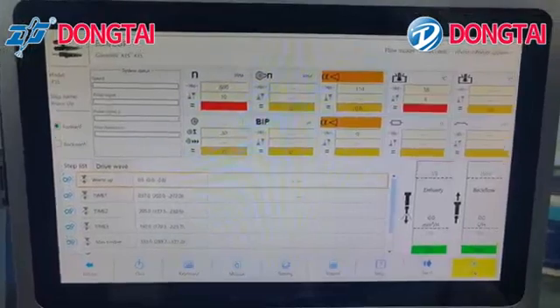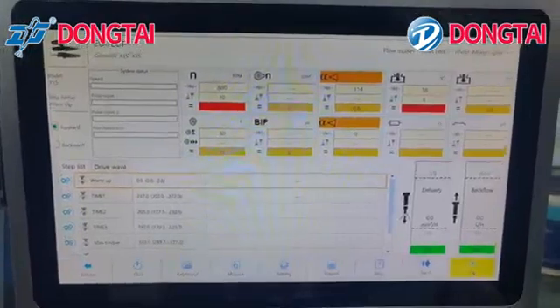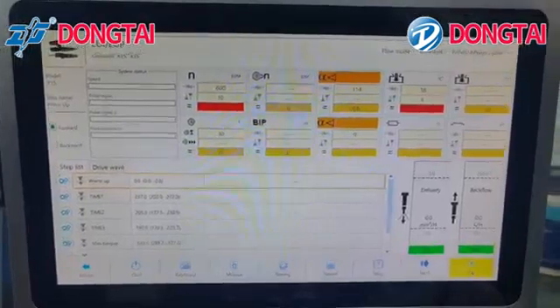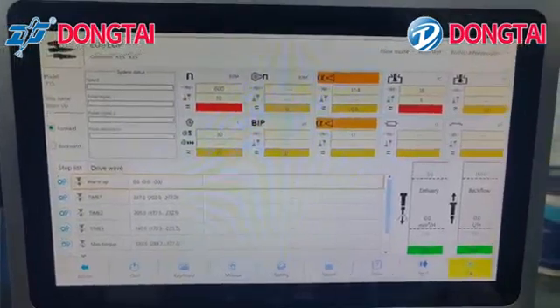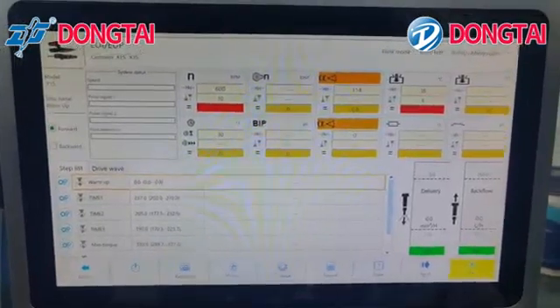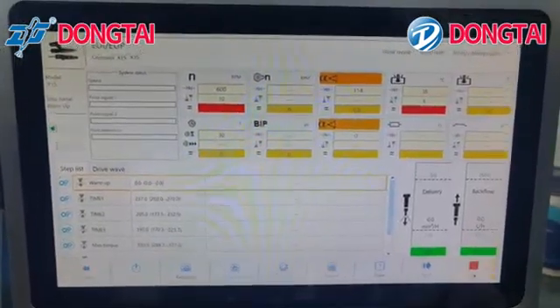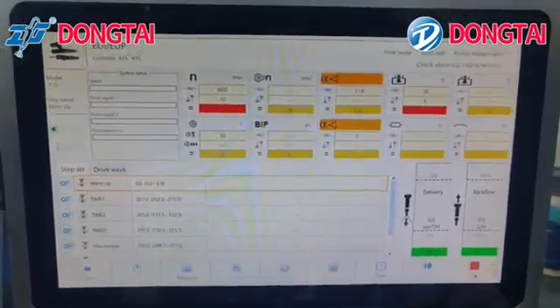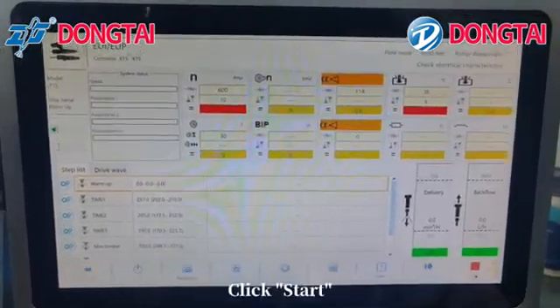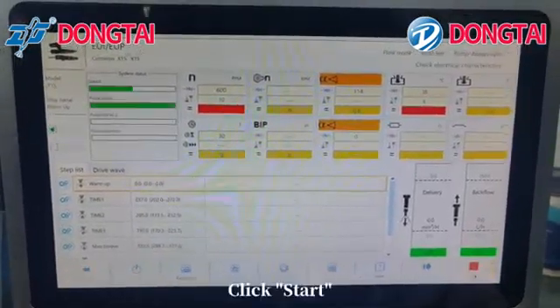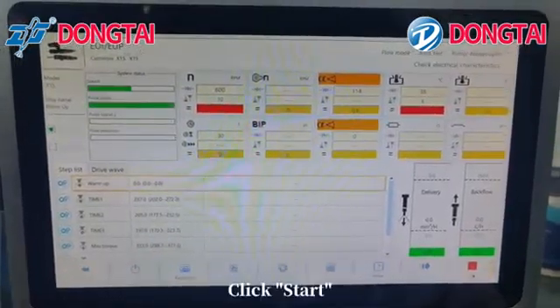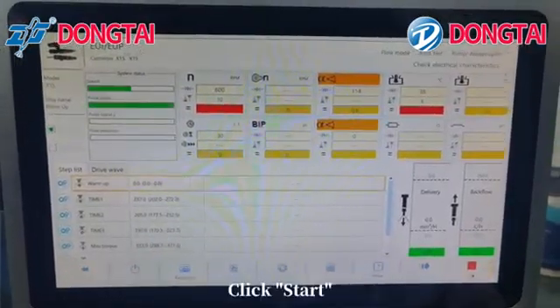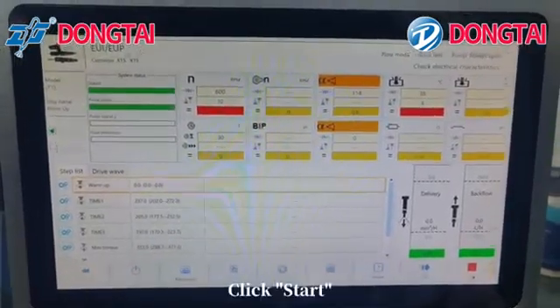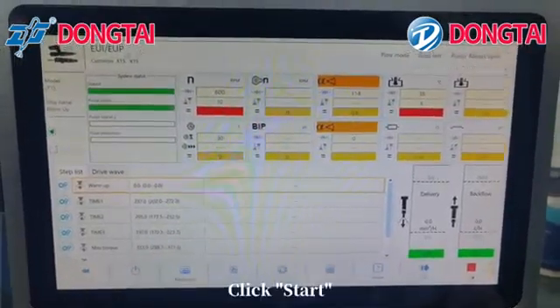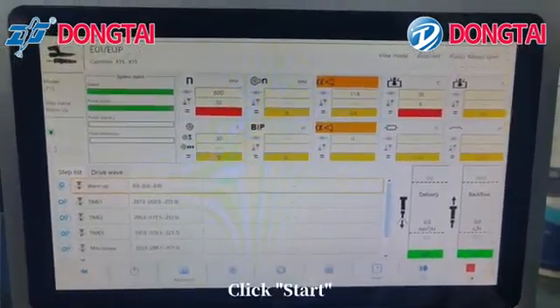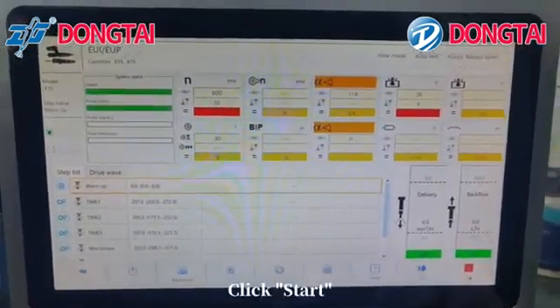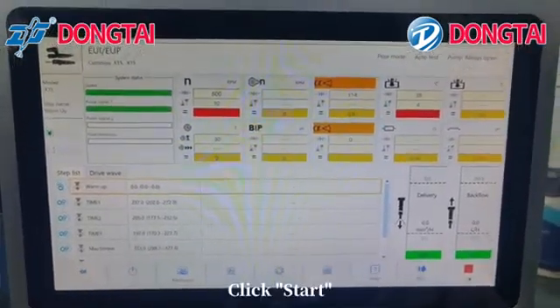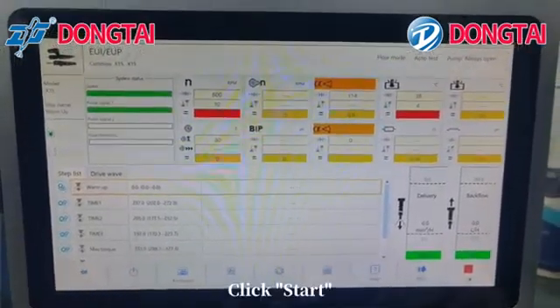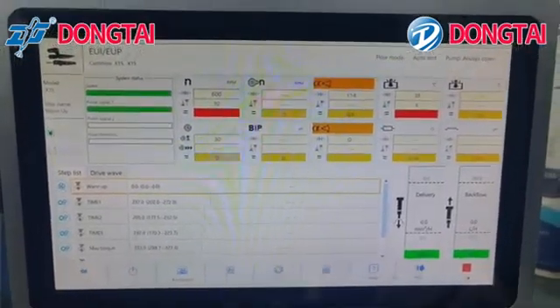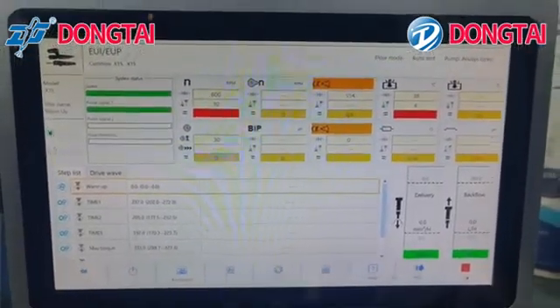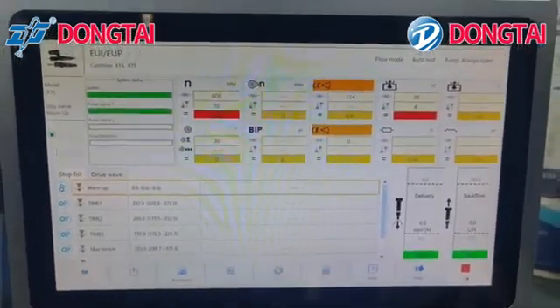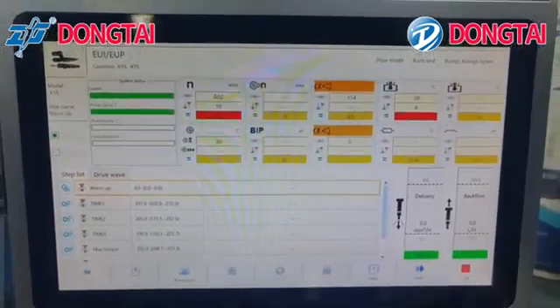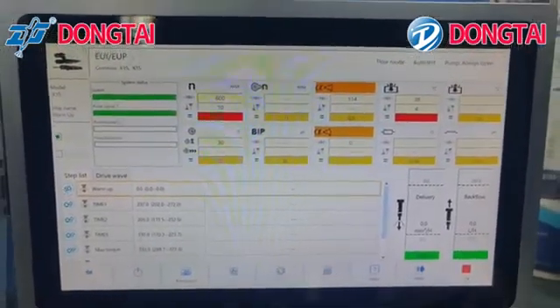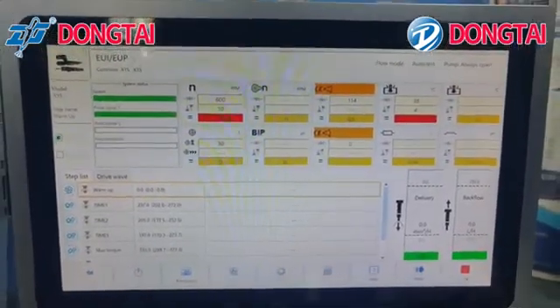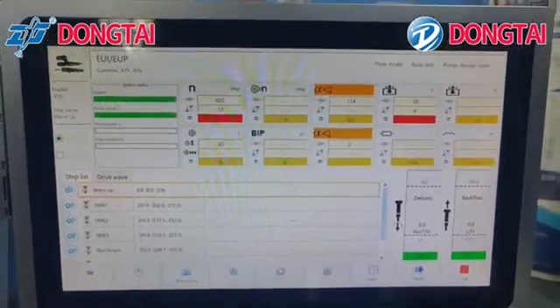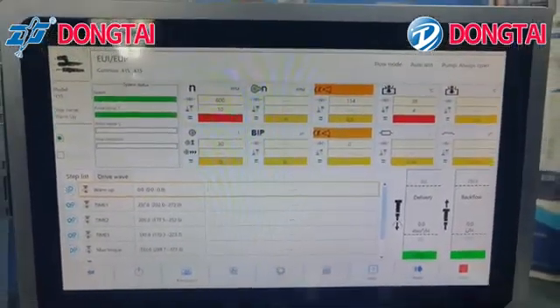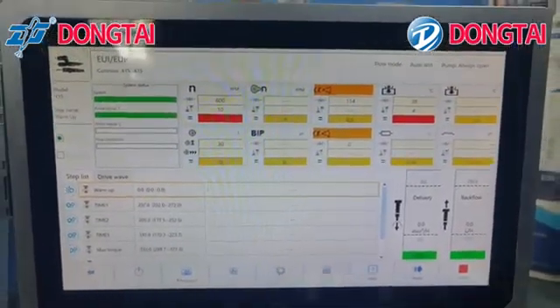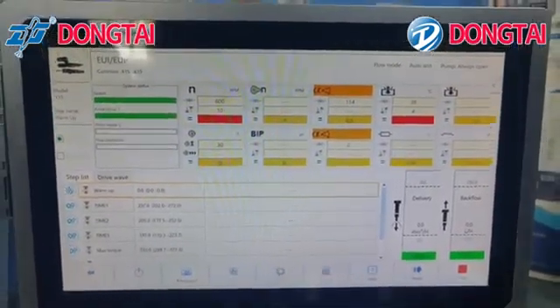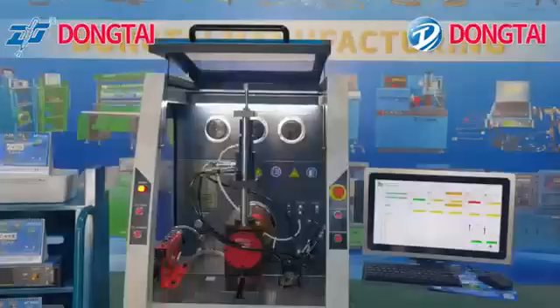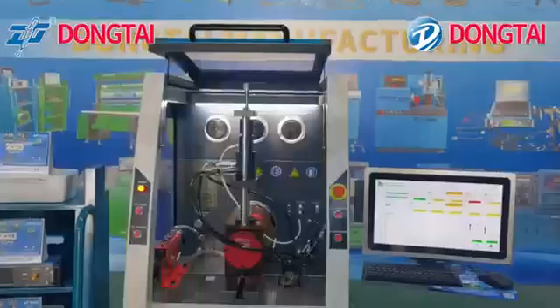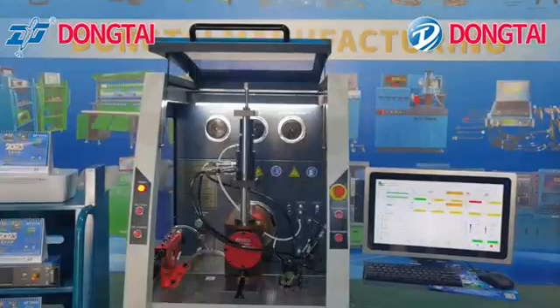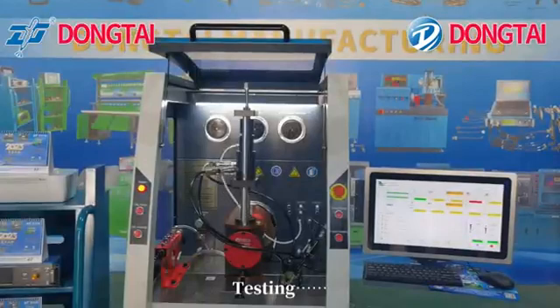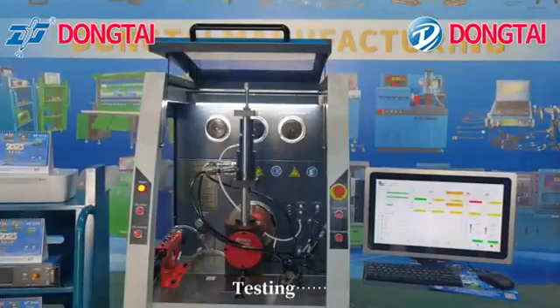Click start. Testing is now in progress.